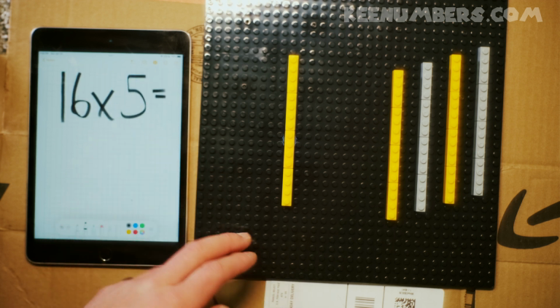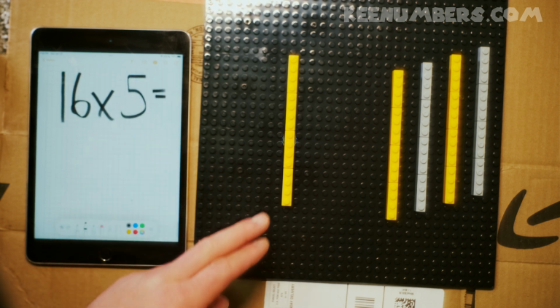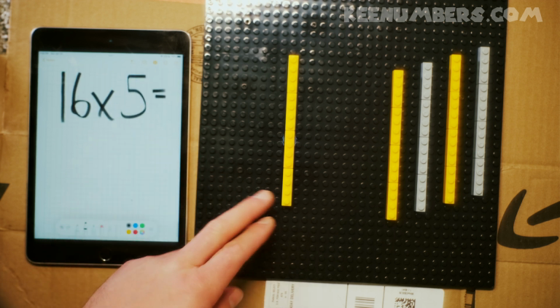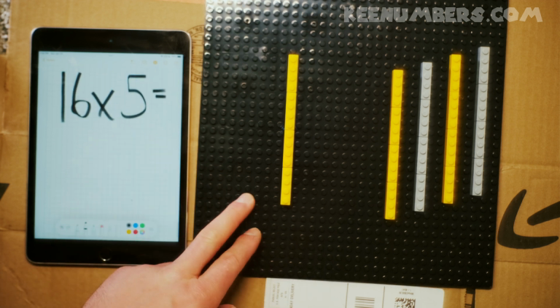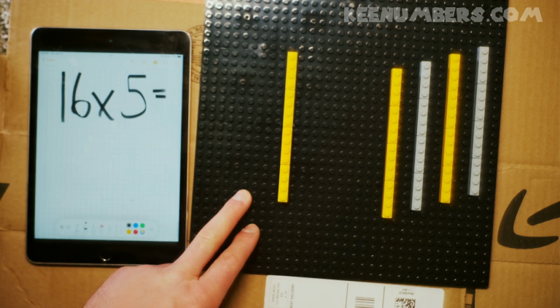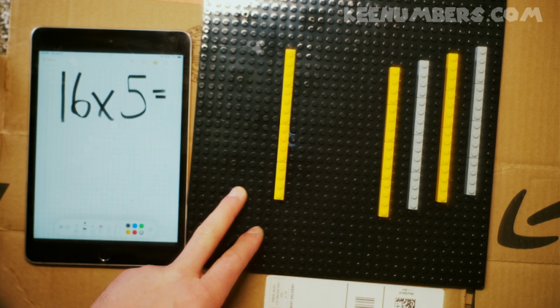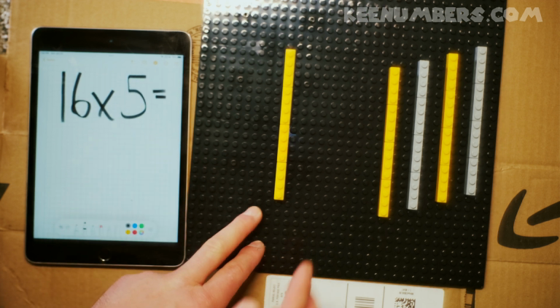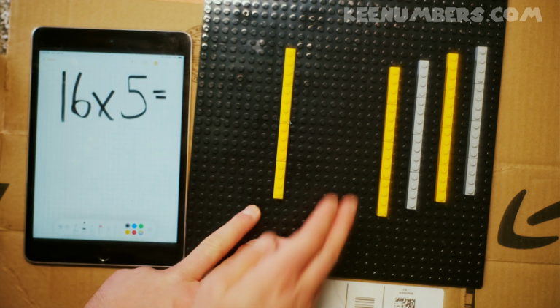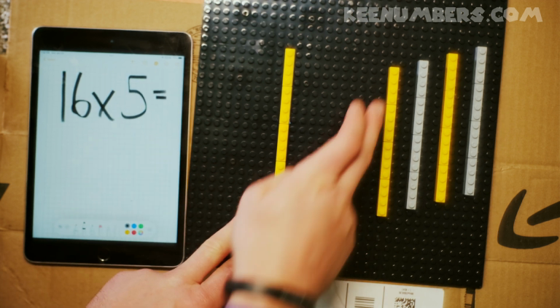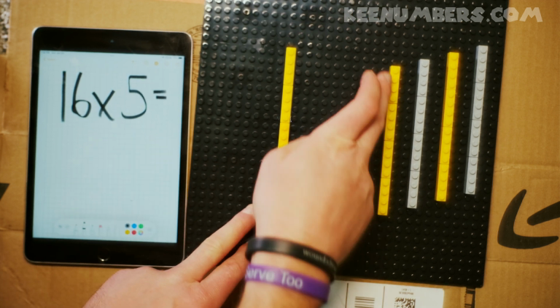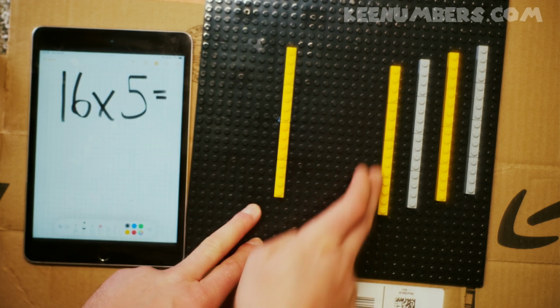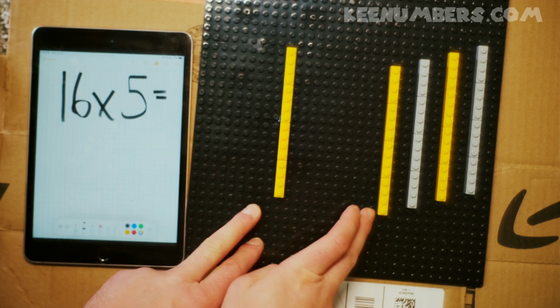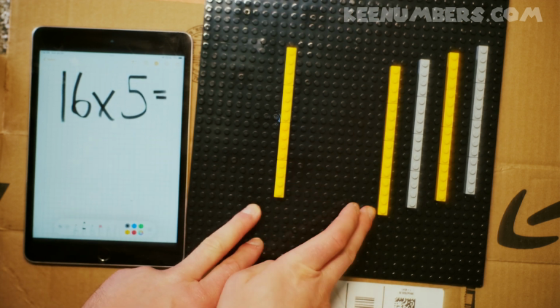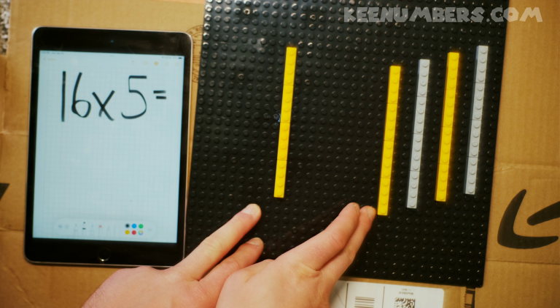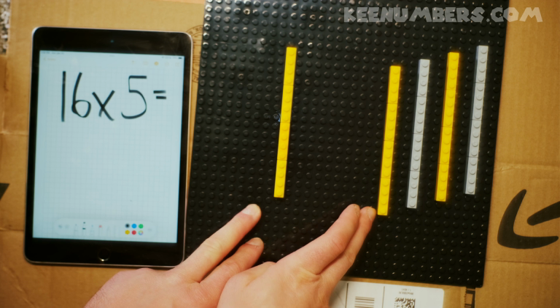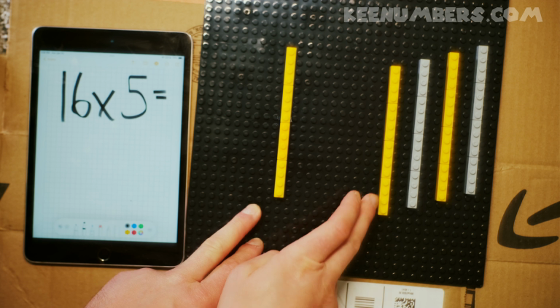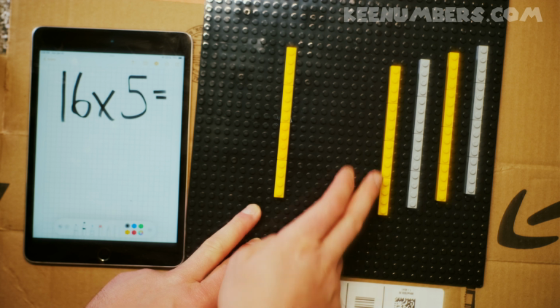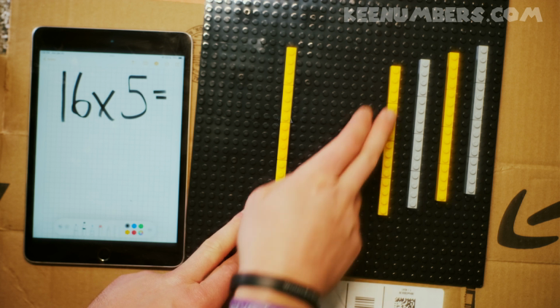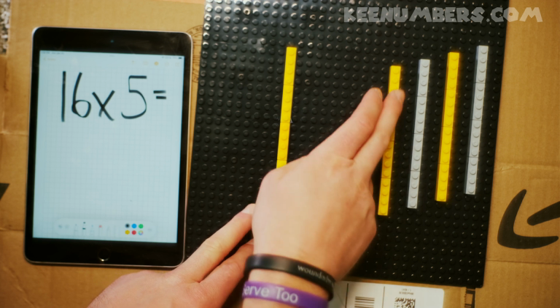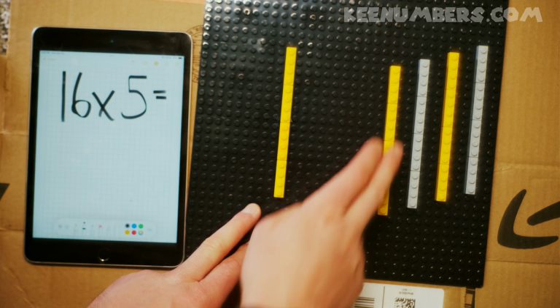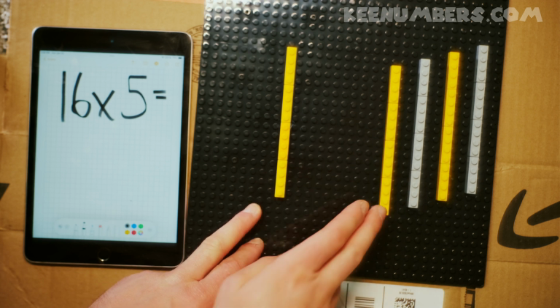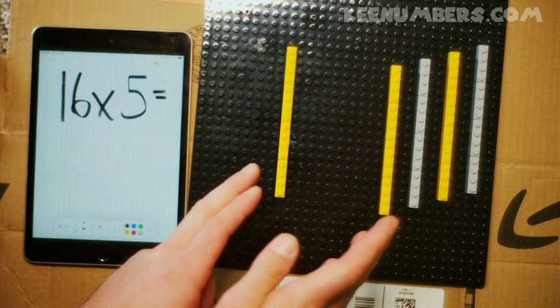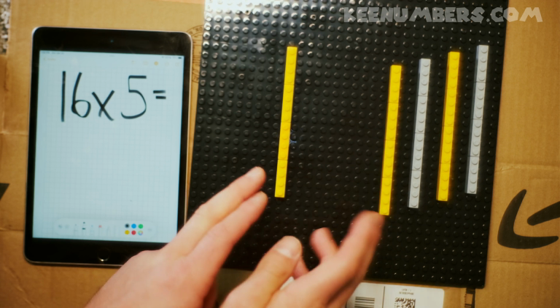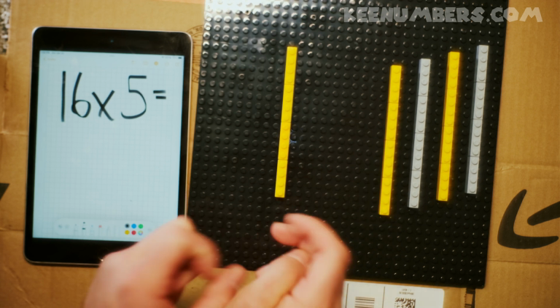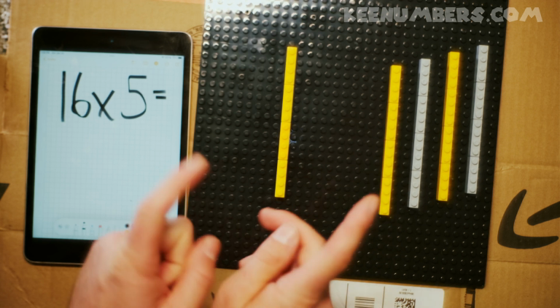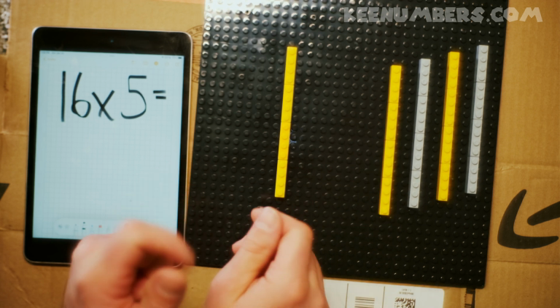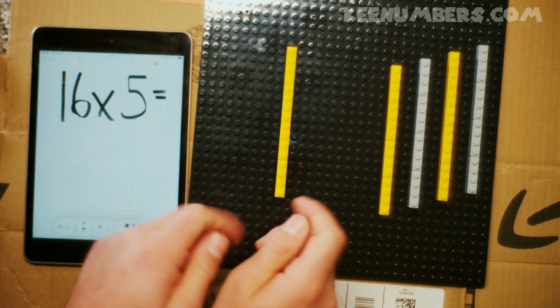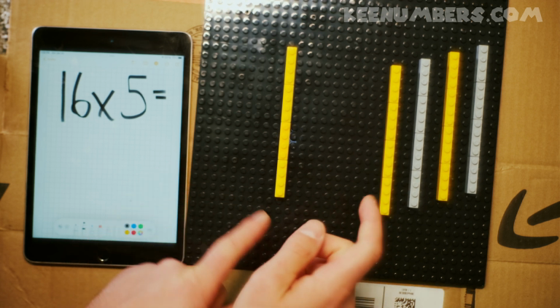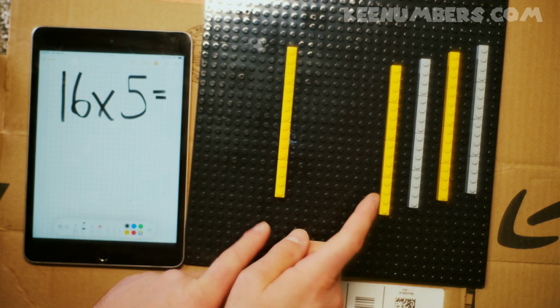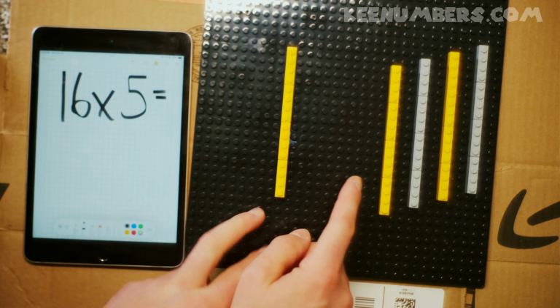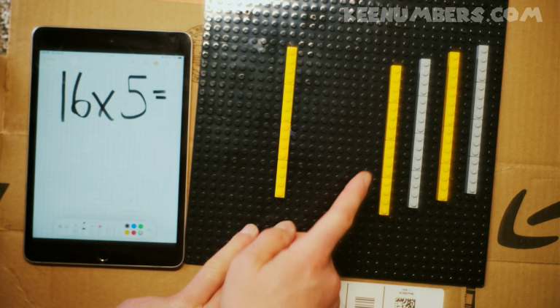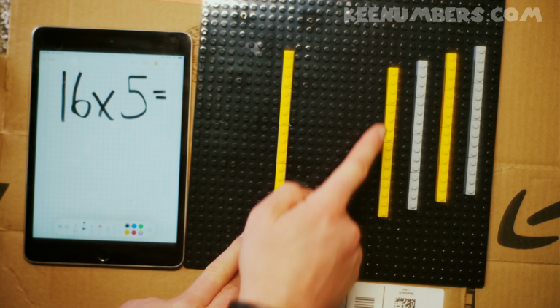Well, let's double check that each of these have 16 dots before we press on.